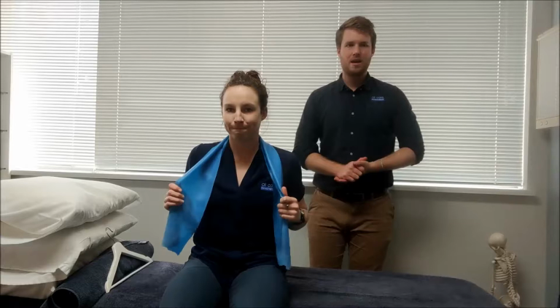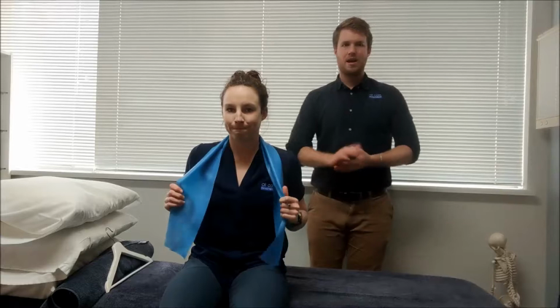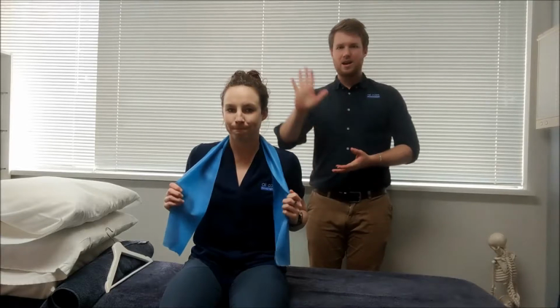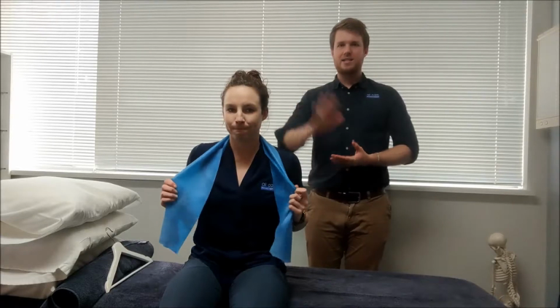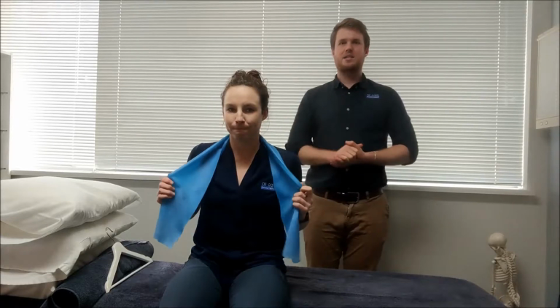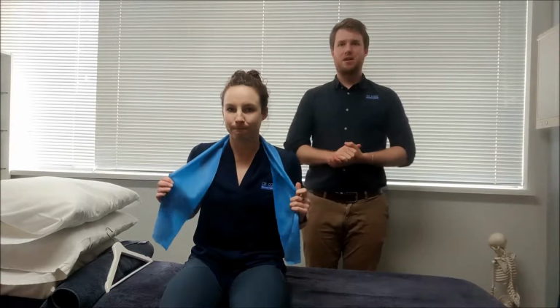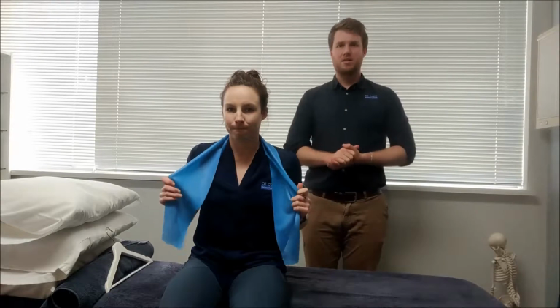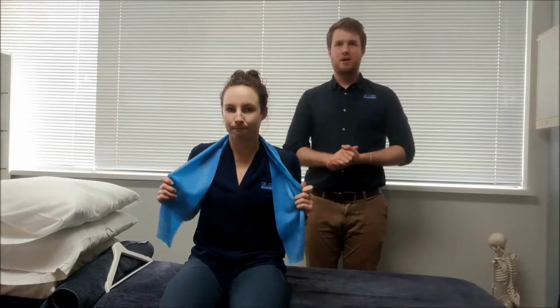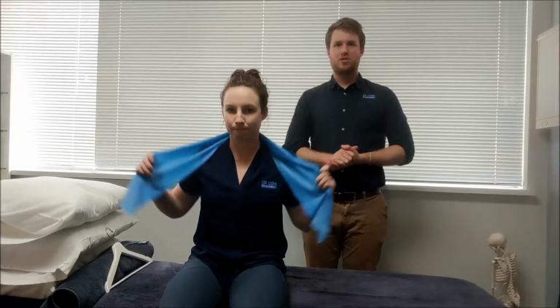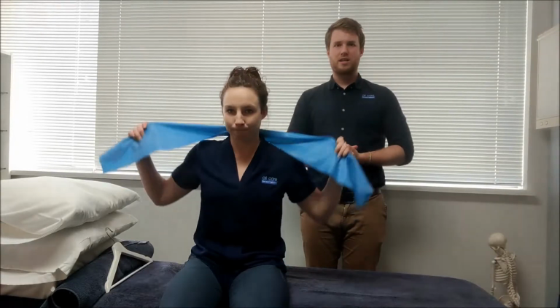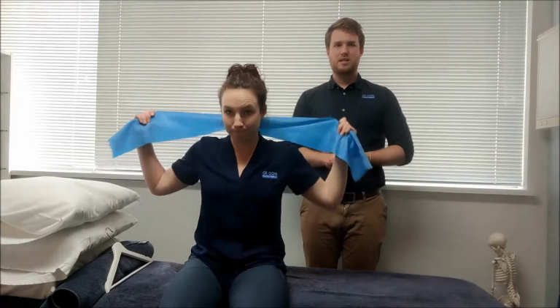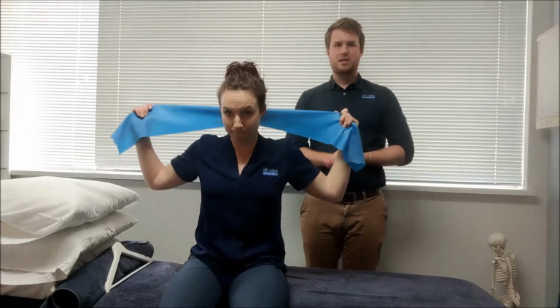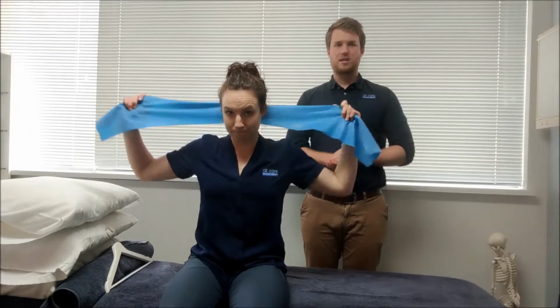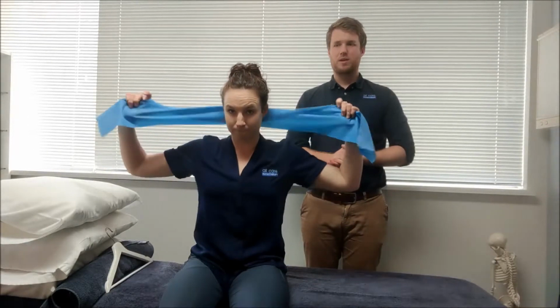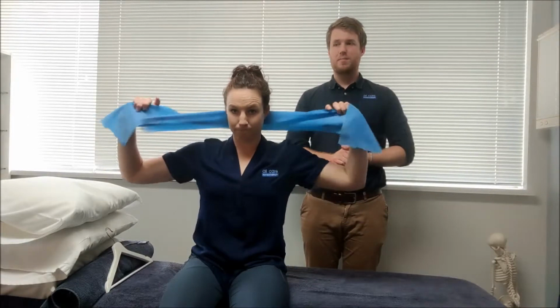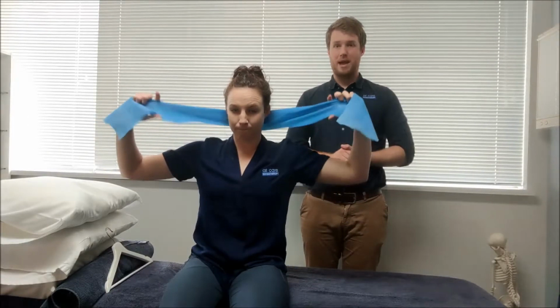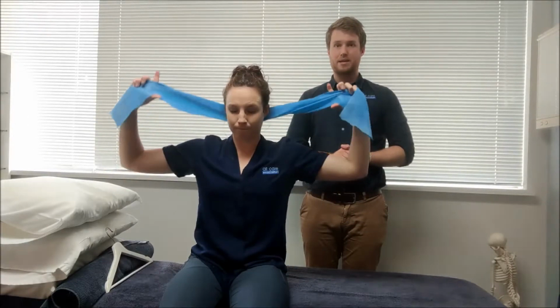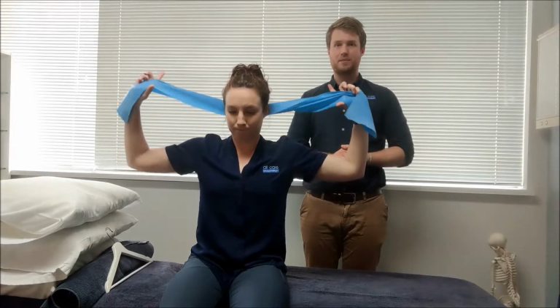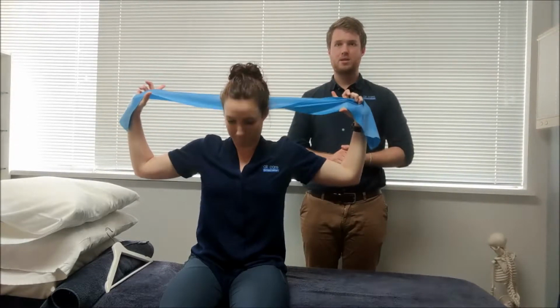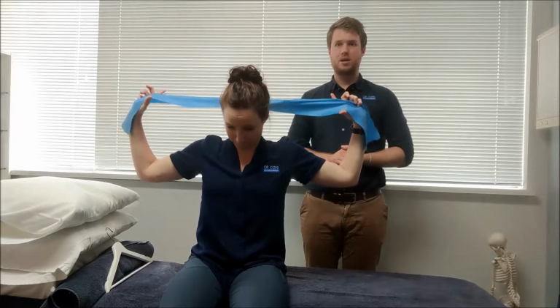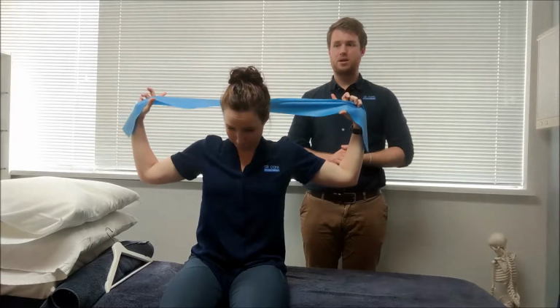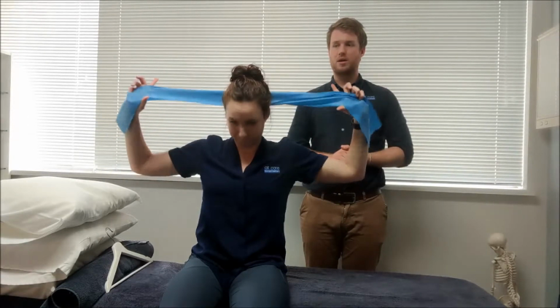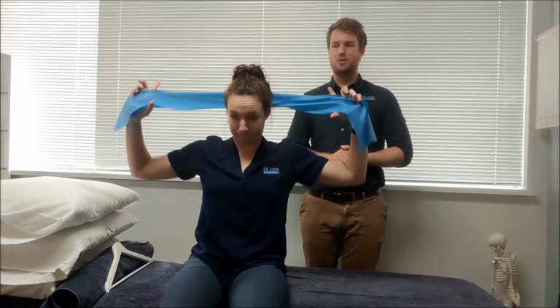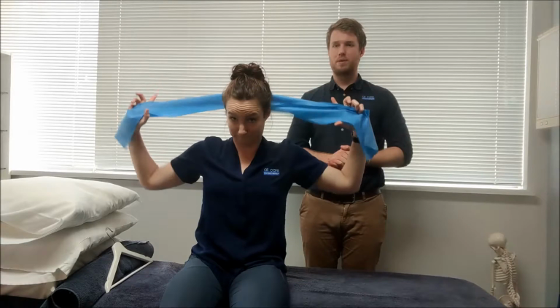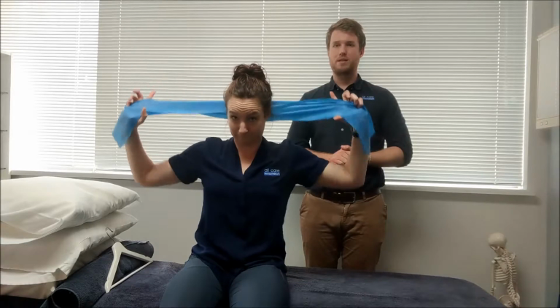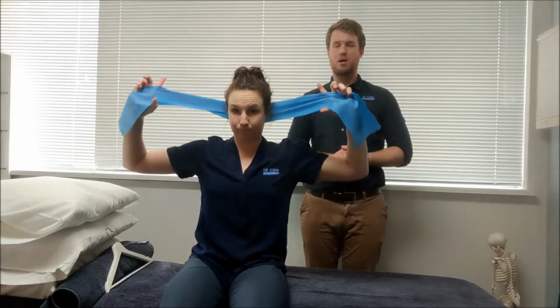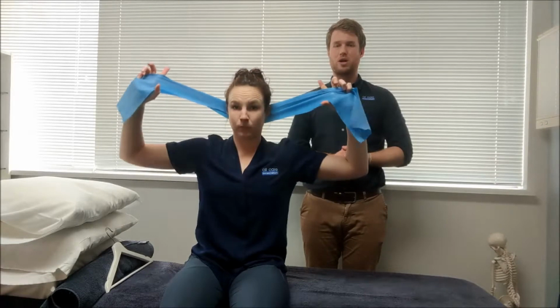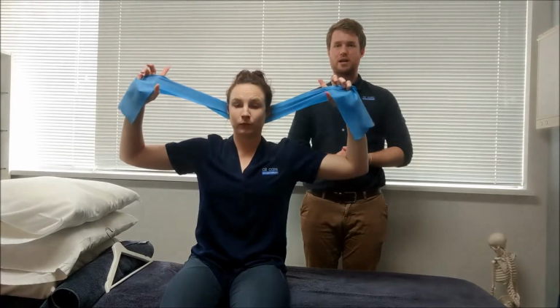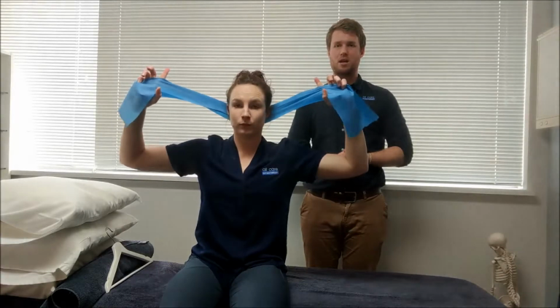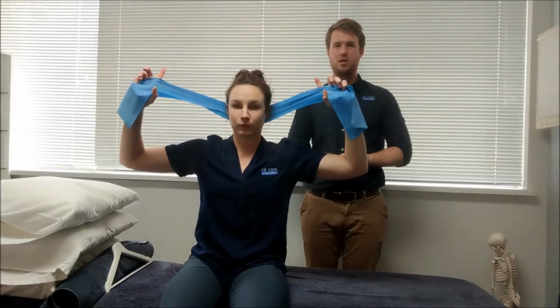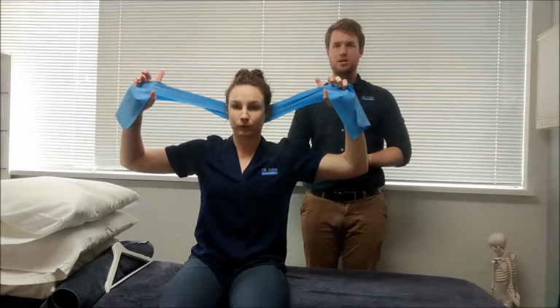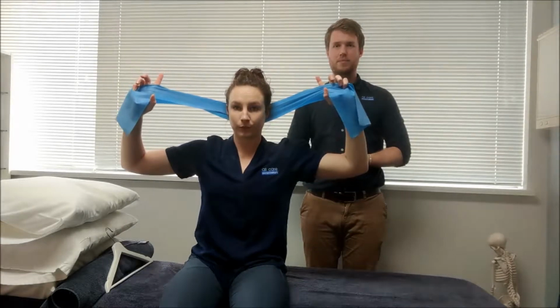Hey guys, this is the cervical spine strengthening exercise with the band. You're going to put the band behind your head like Holly is doing.